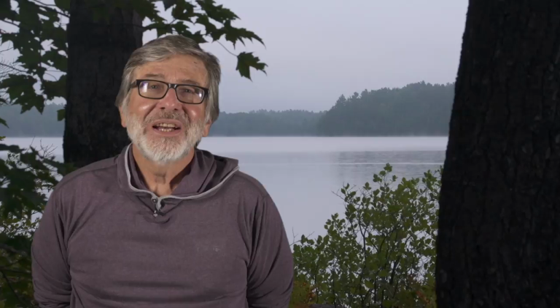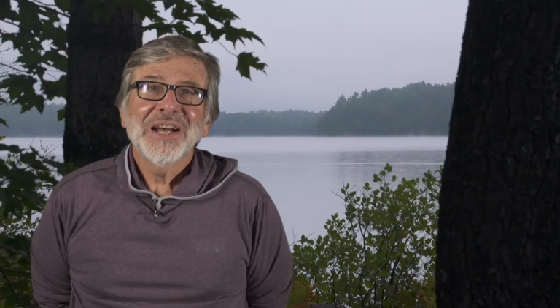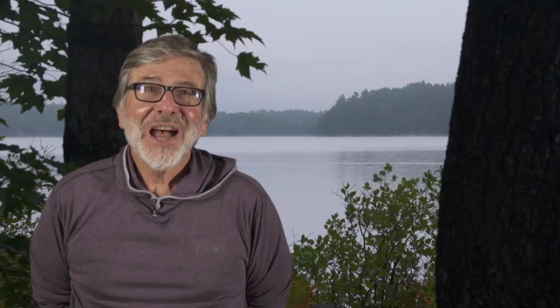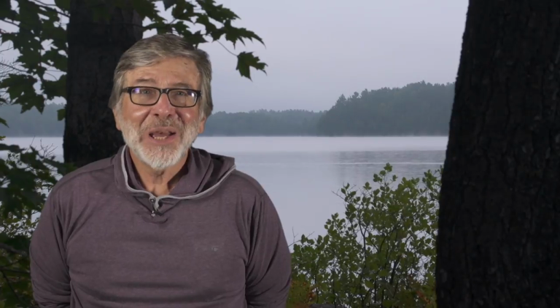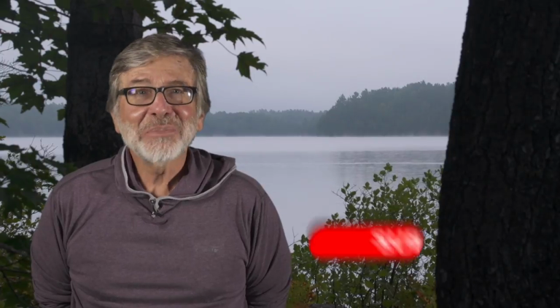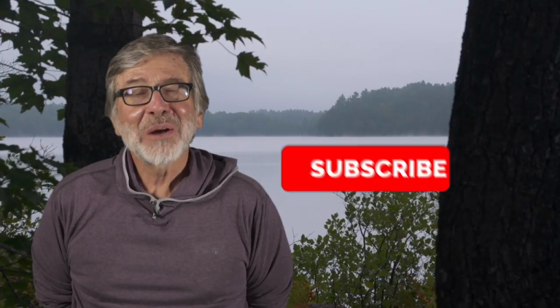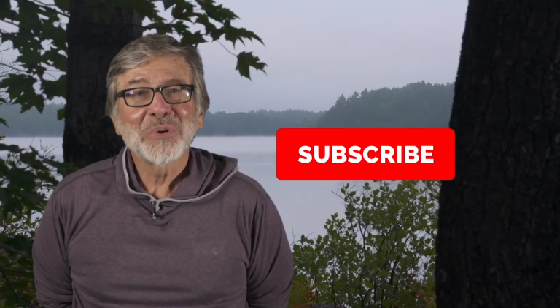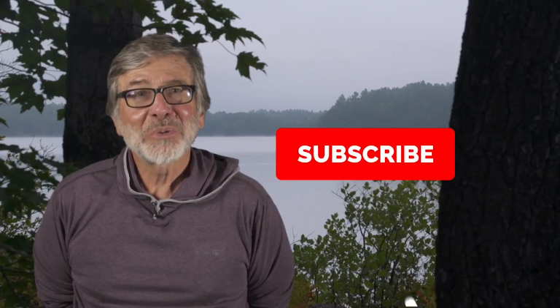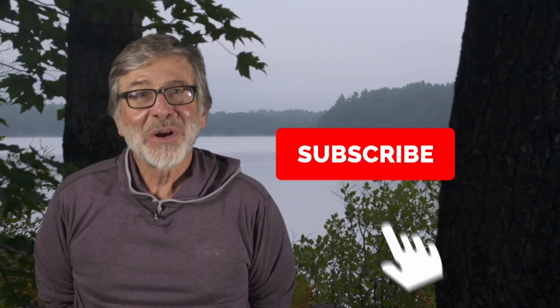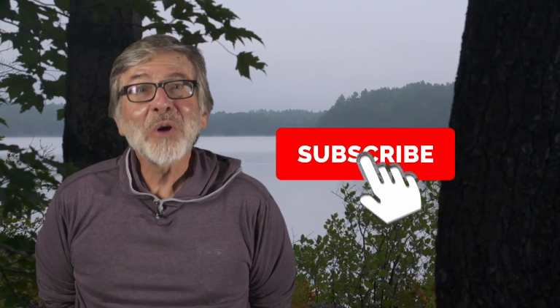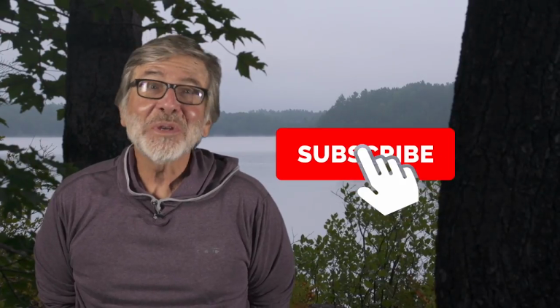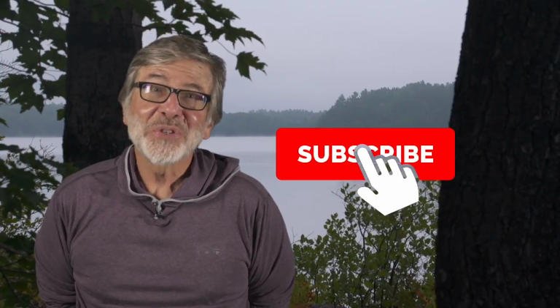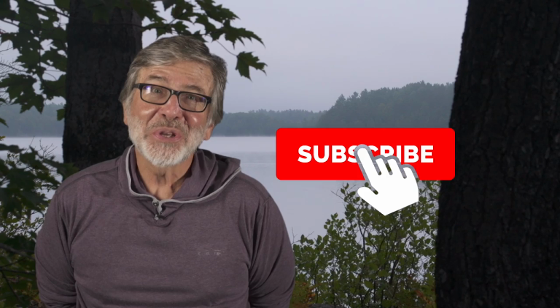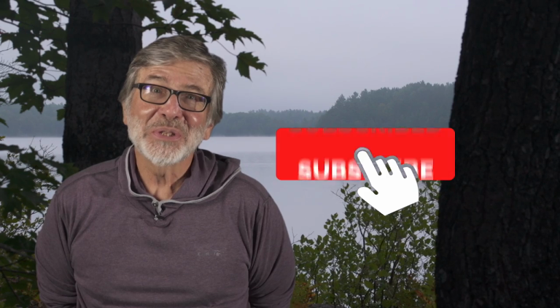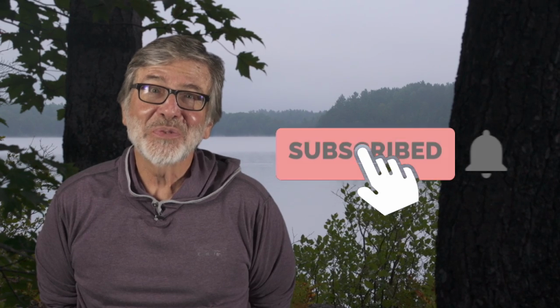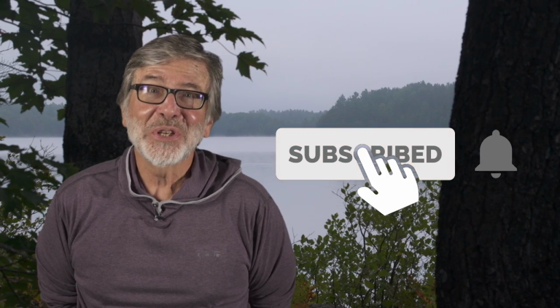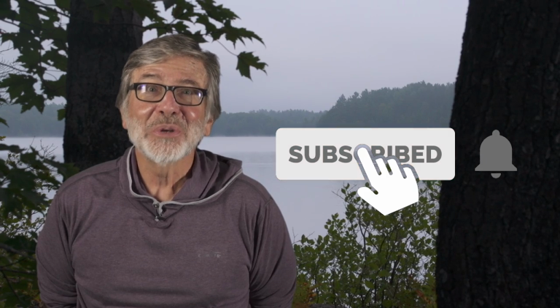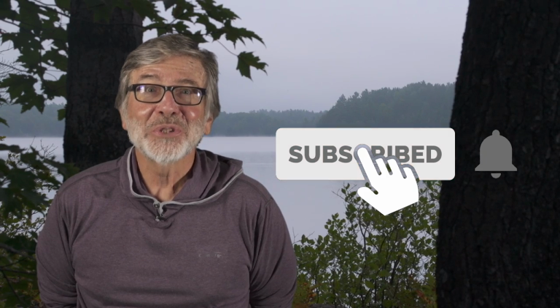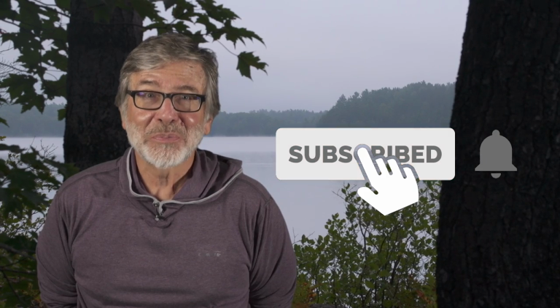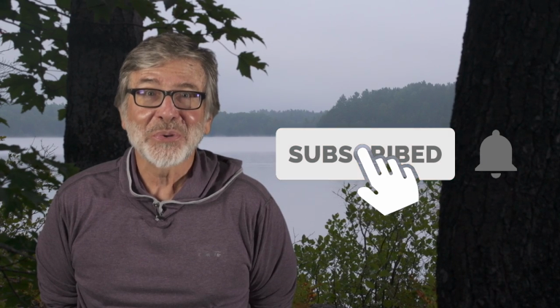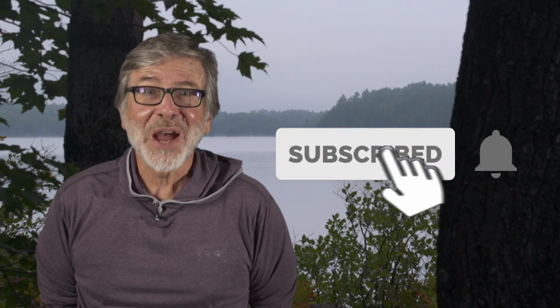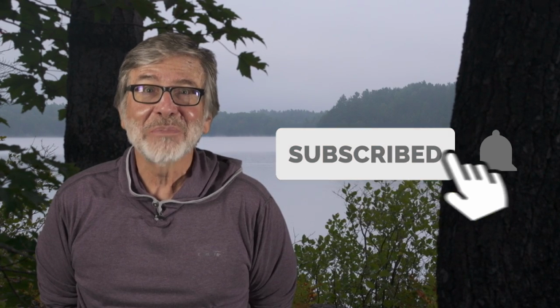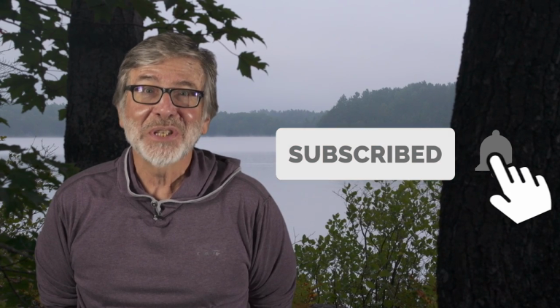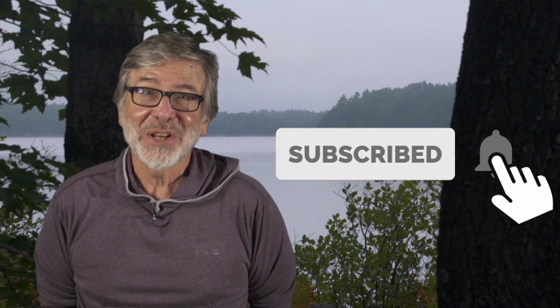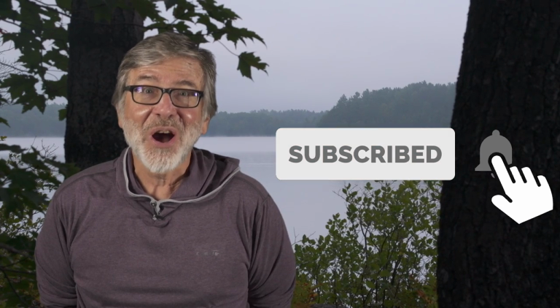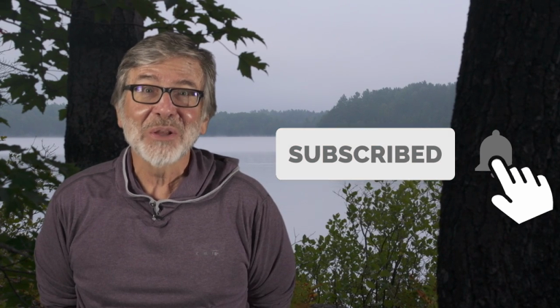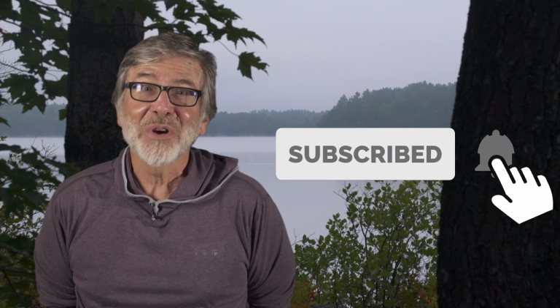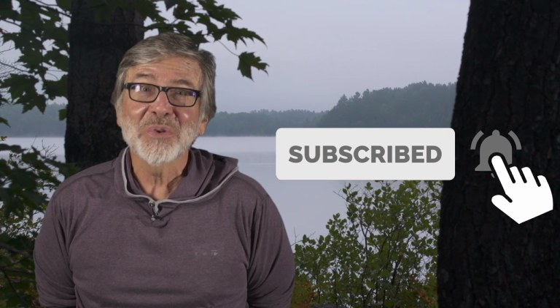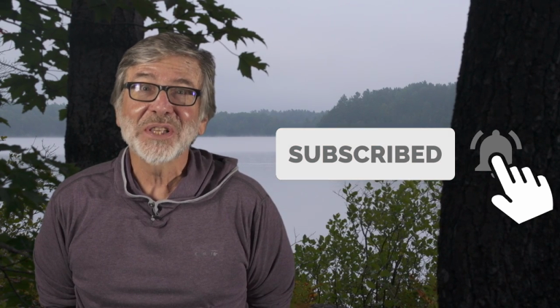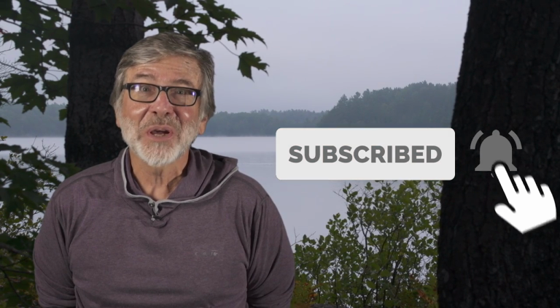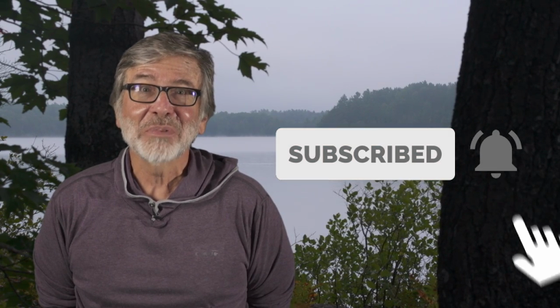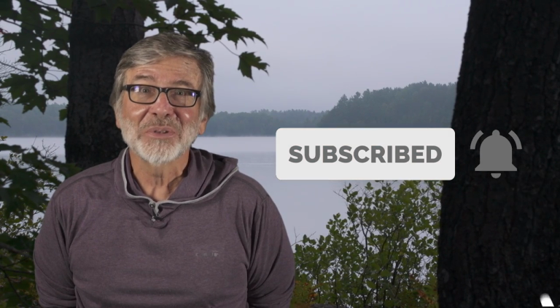I'm Tom Rosenbauer — hope you enjoyed this video. Subscribe to get all of our weekly uploads.